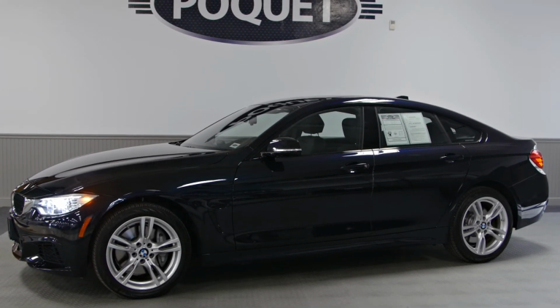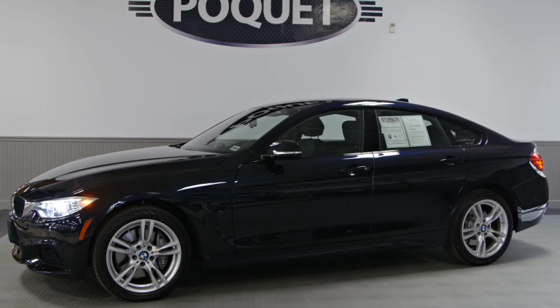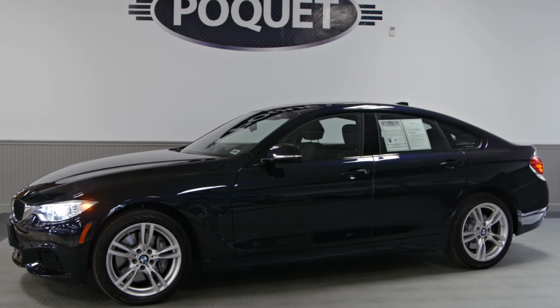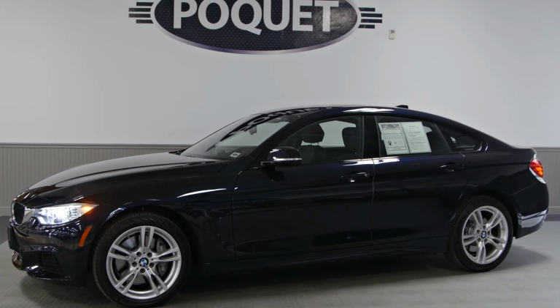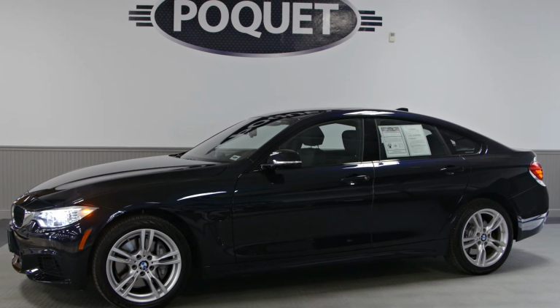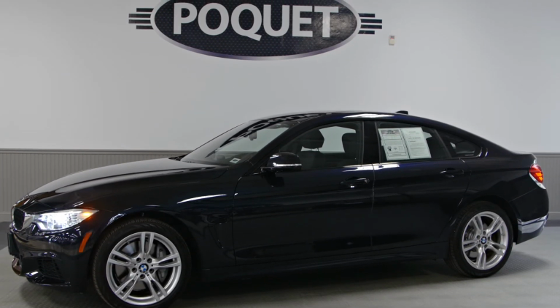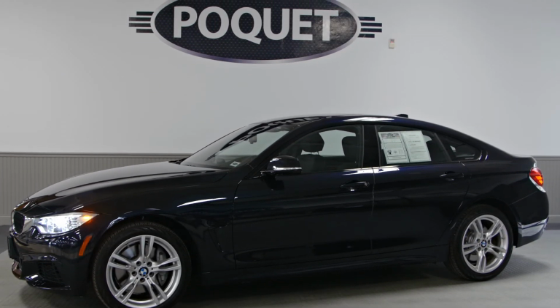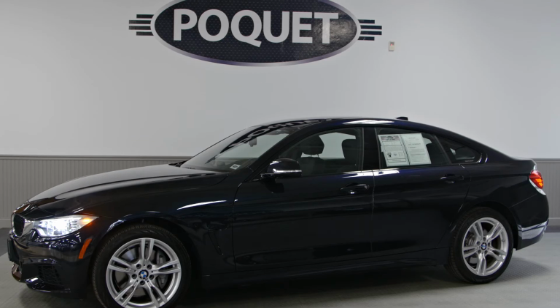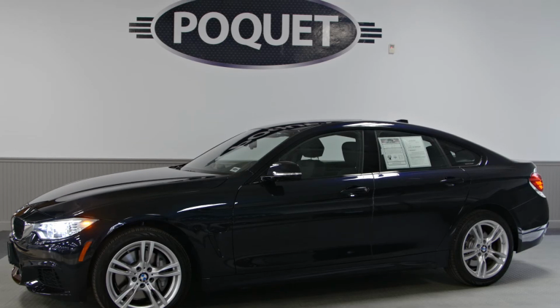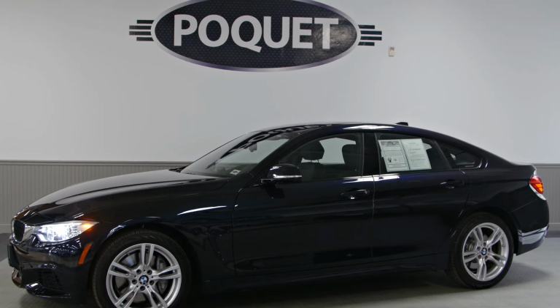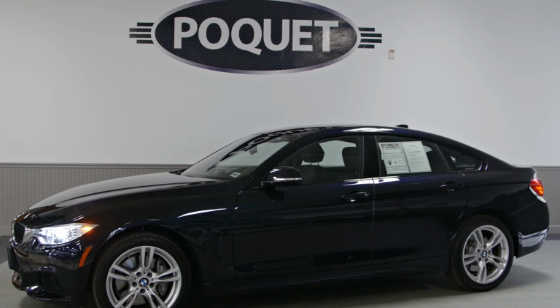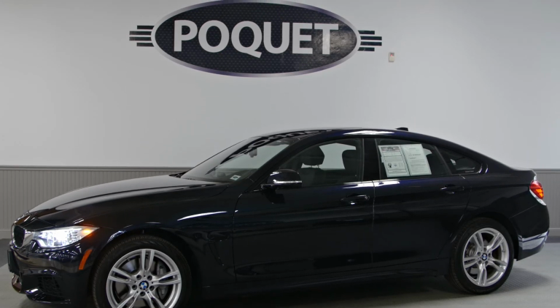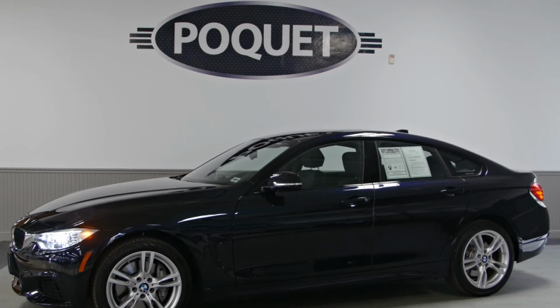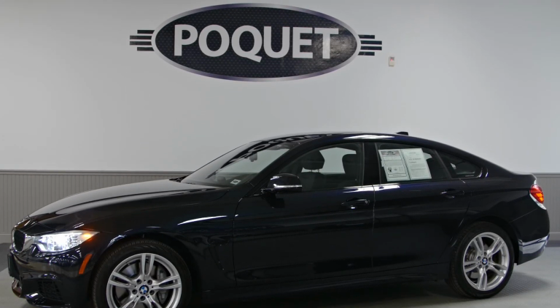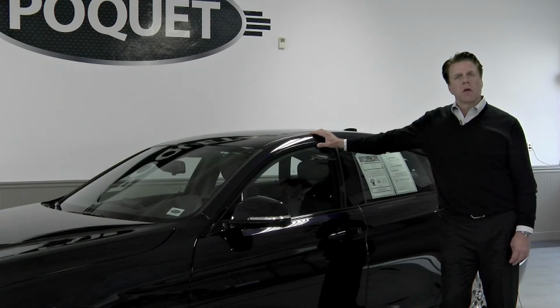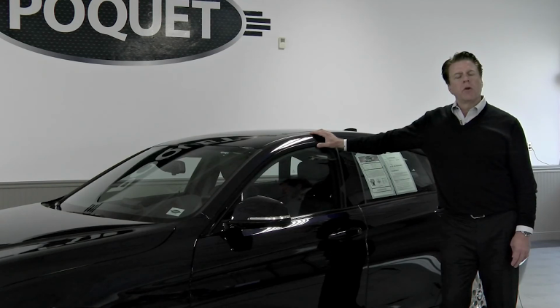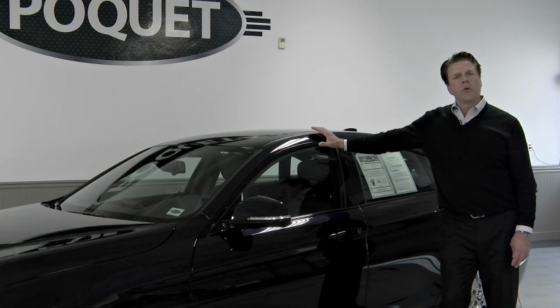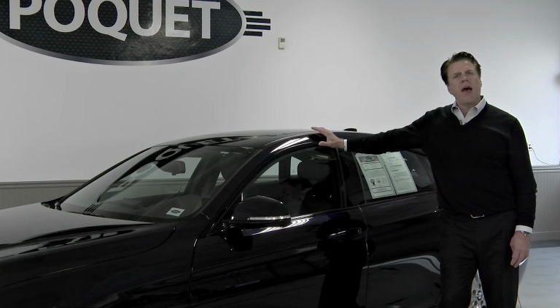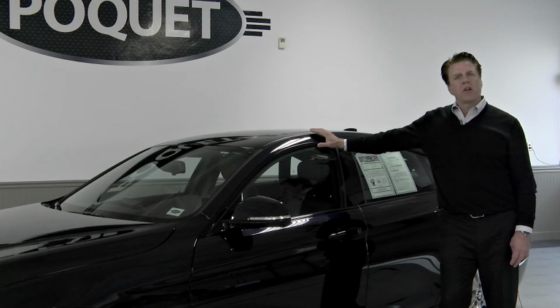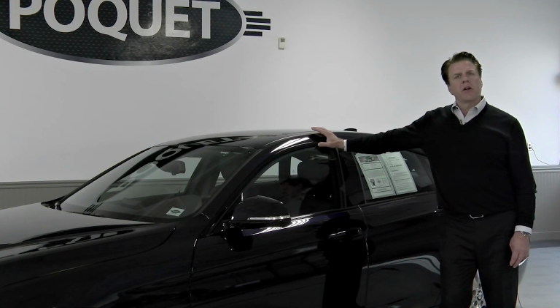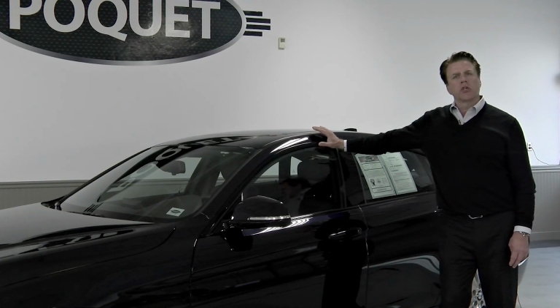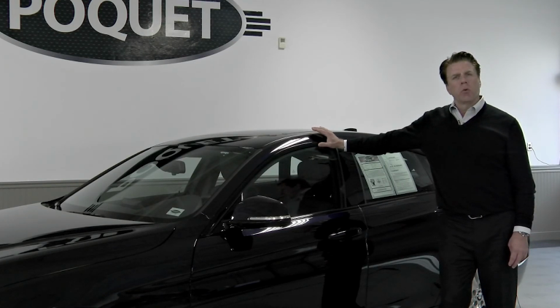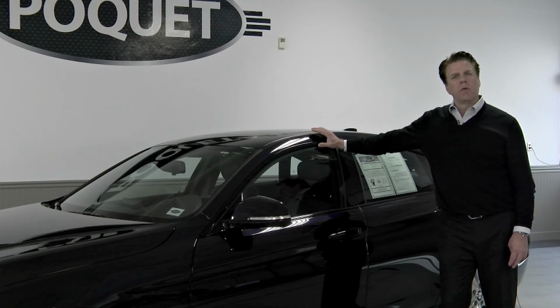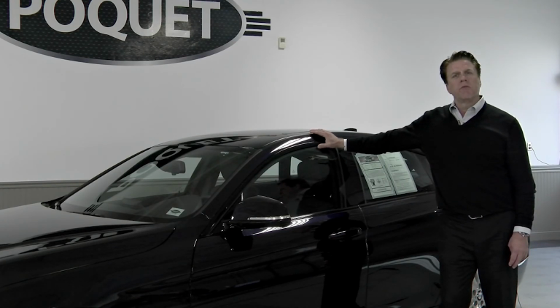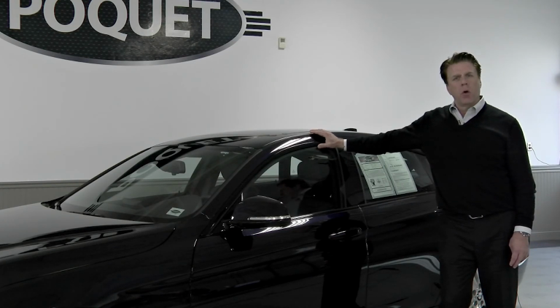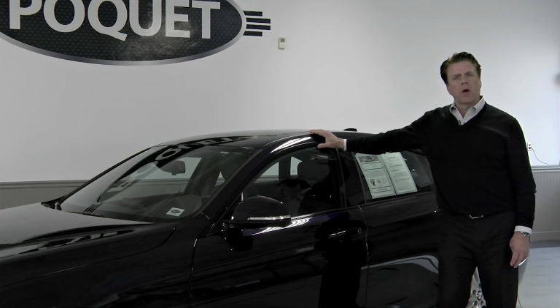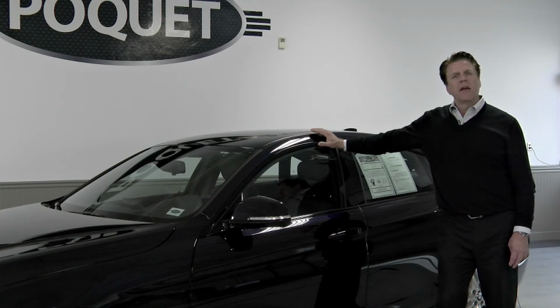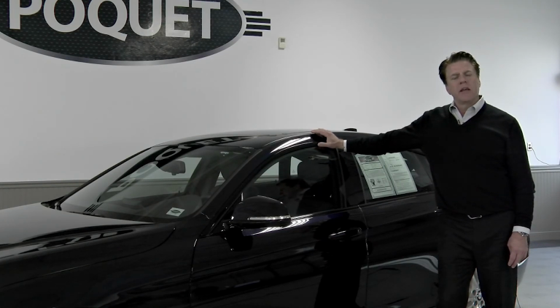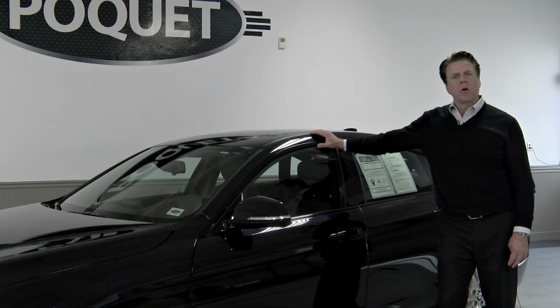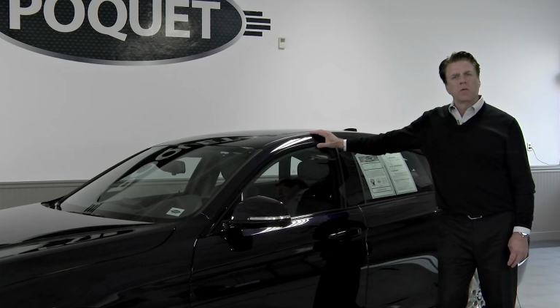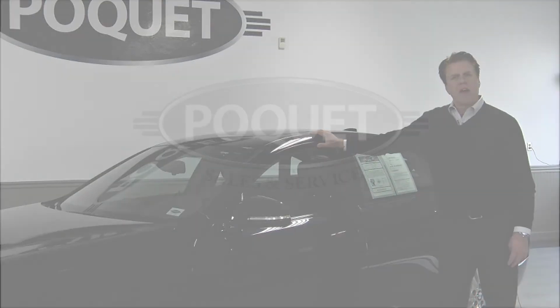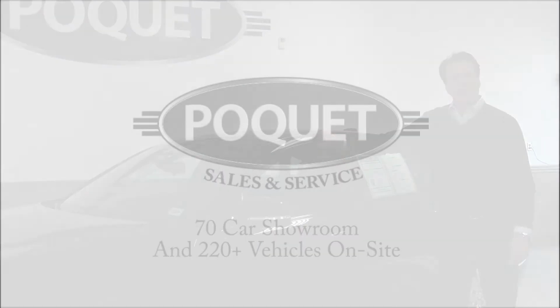Perfect one-owner Carfax, perfect vehicle, and we do have it on our showroom floor in Golden Valley.